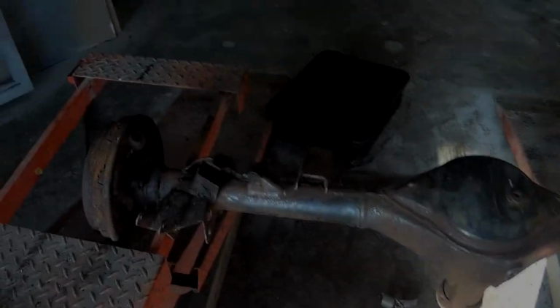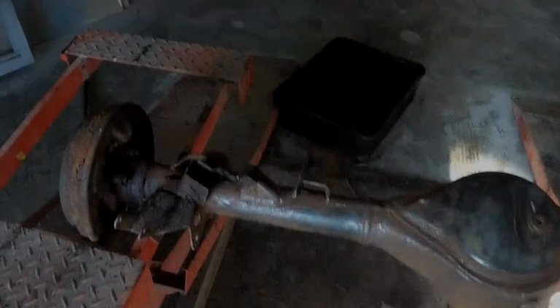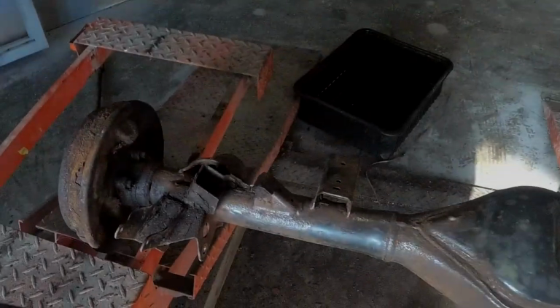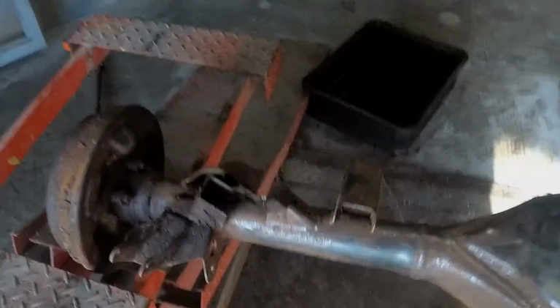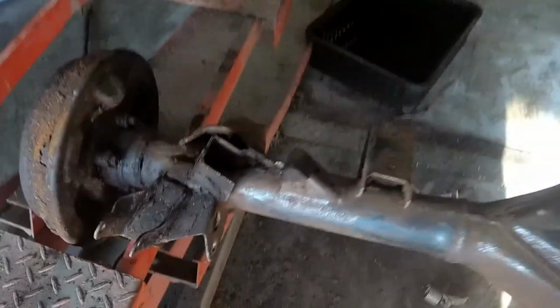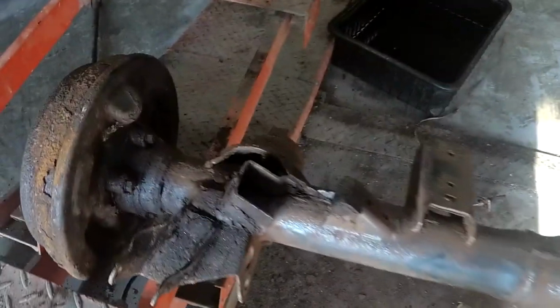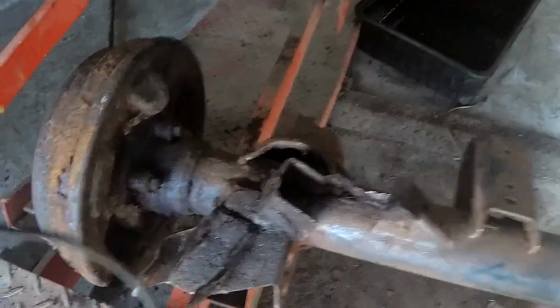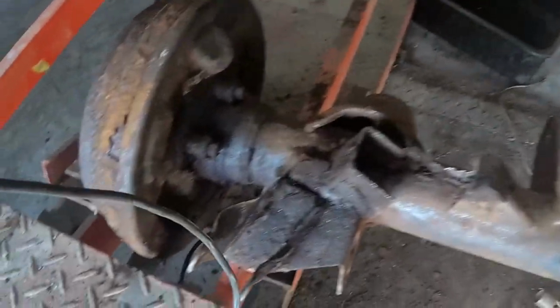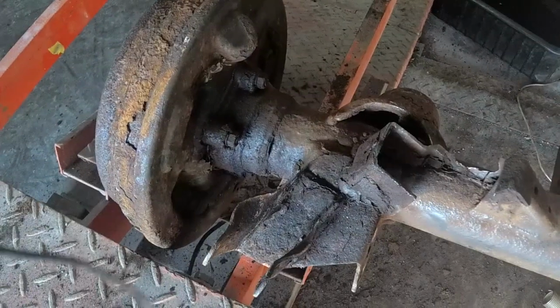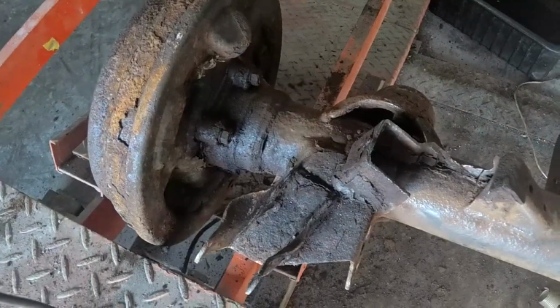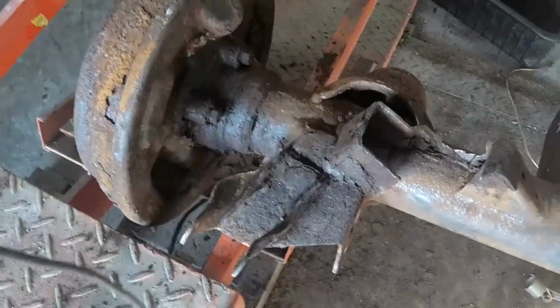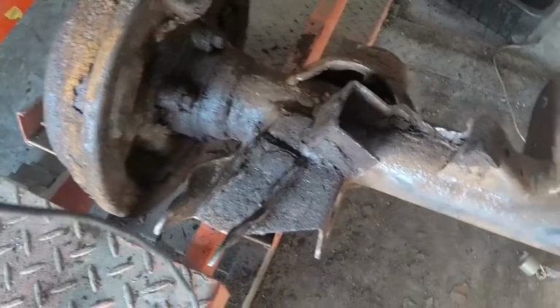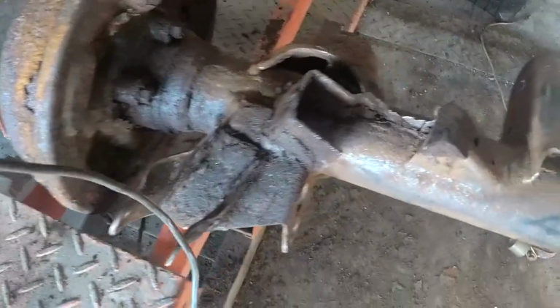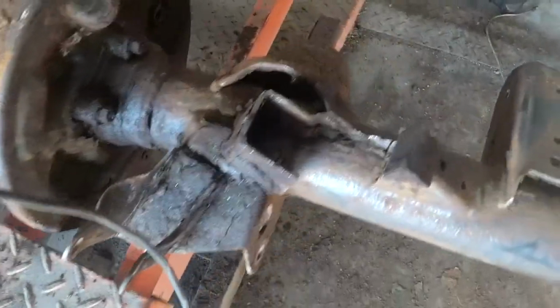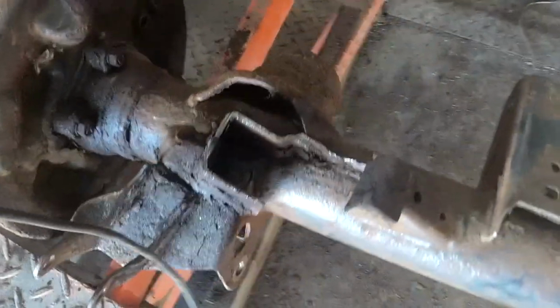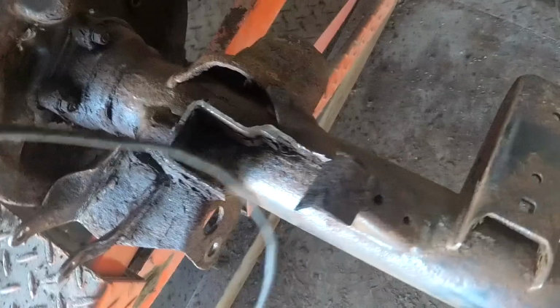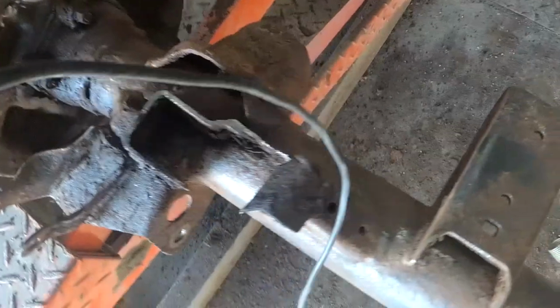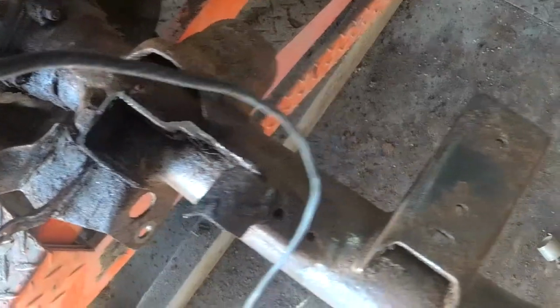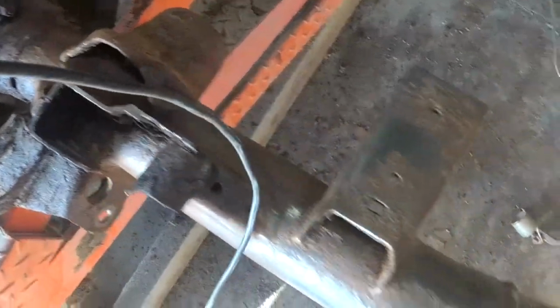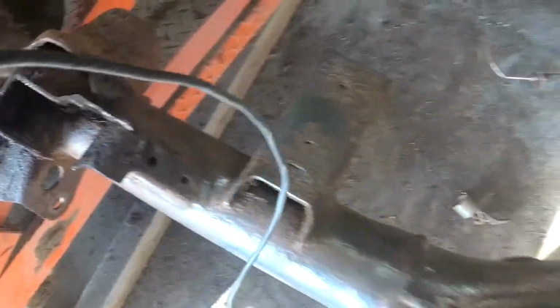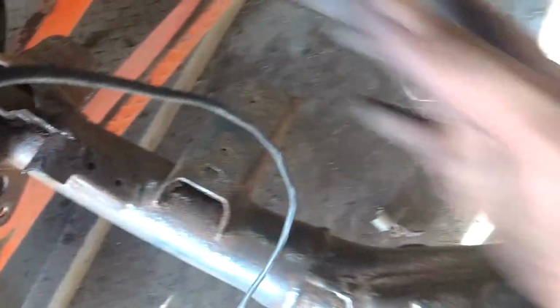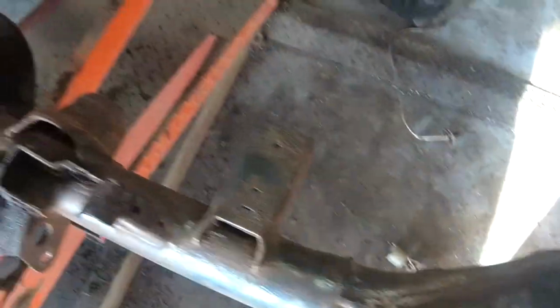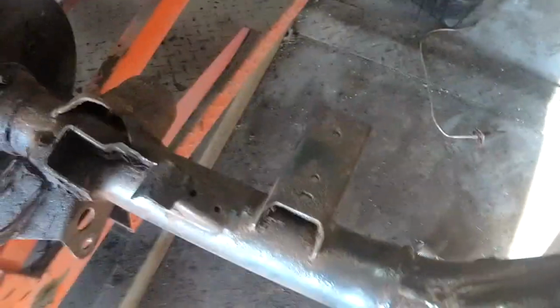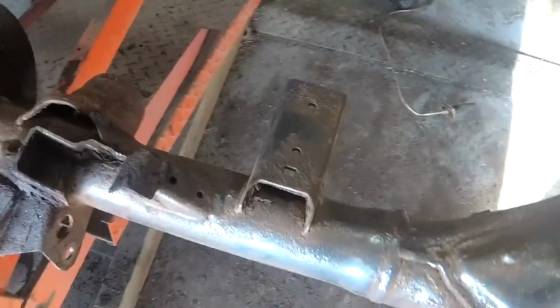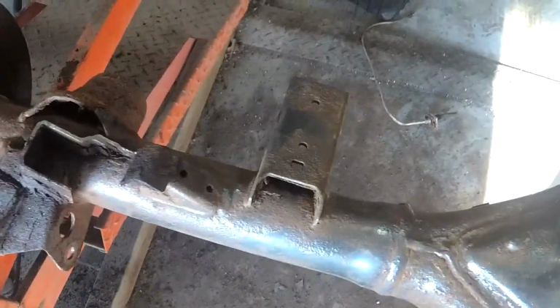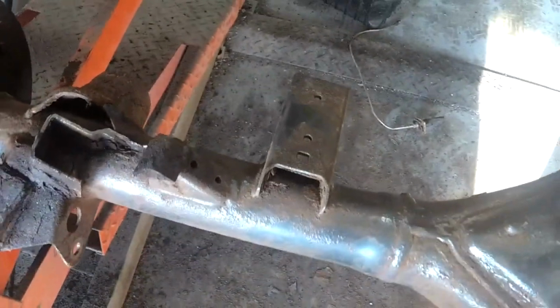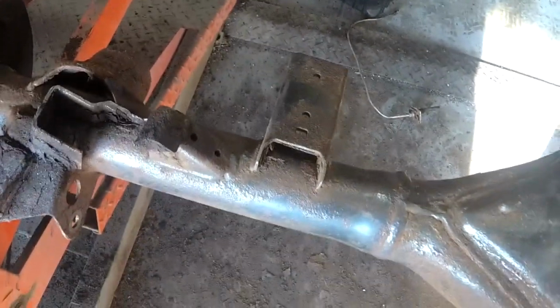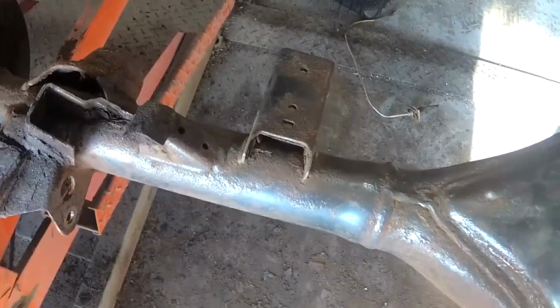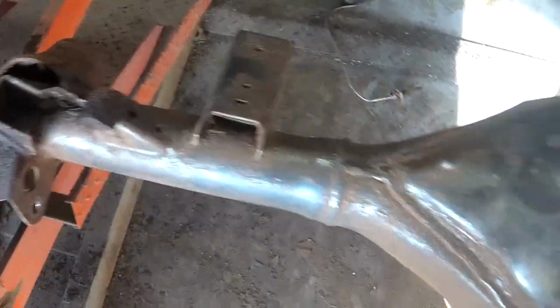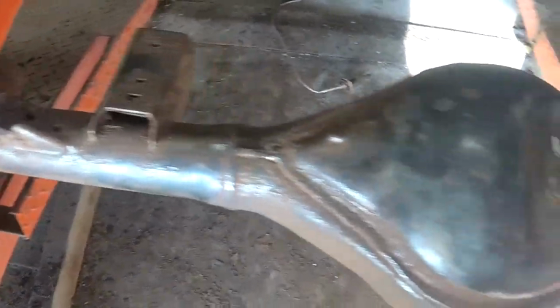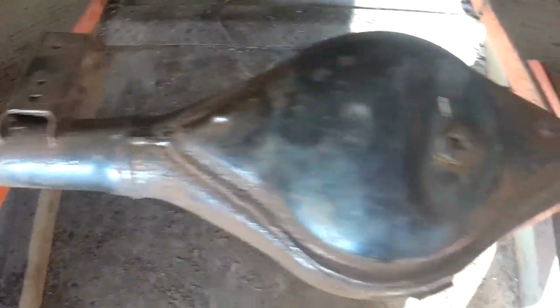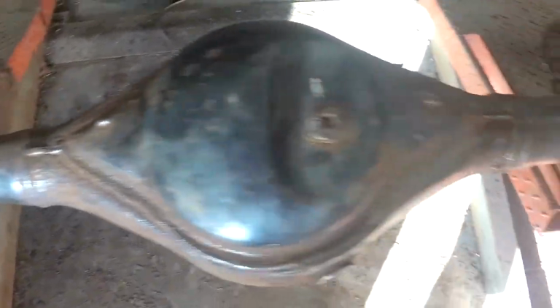I think it's good. I don't know how clean it's going to have to be until I cut all these brackets off.